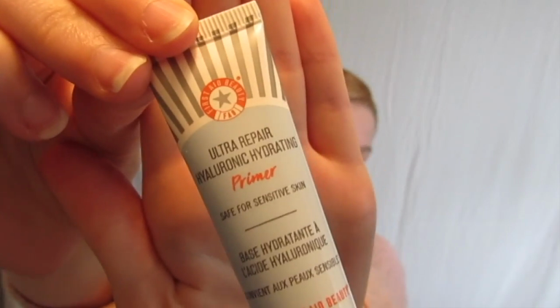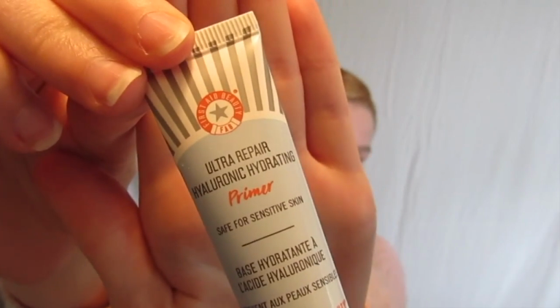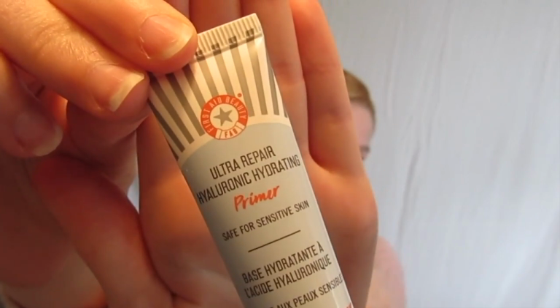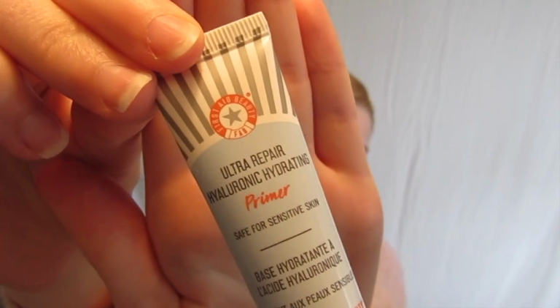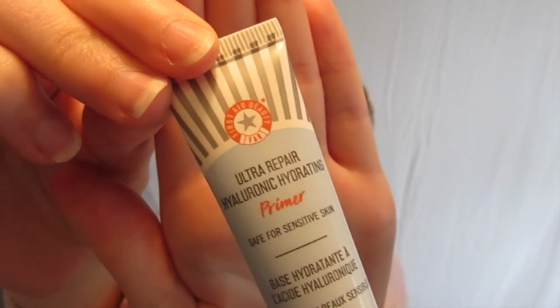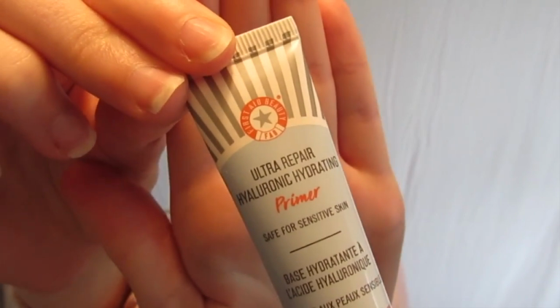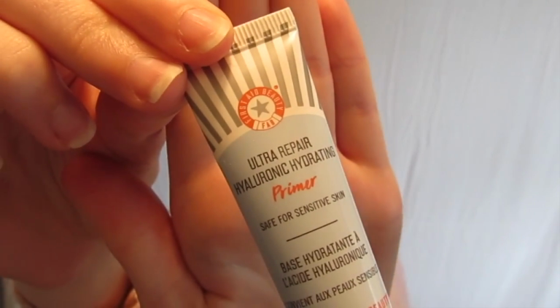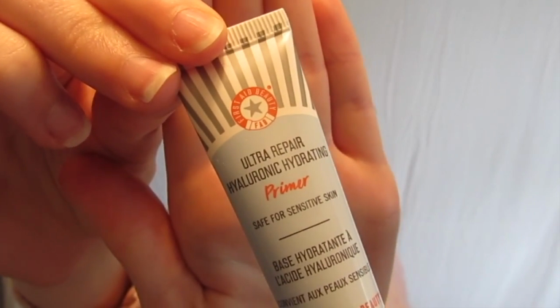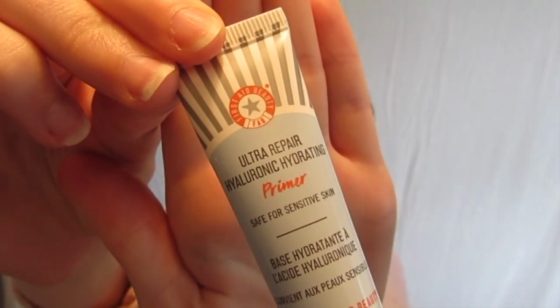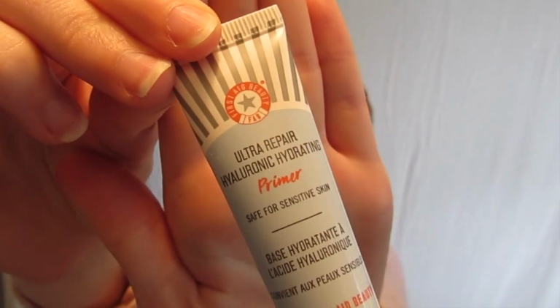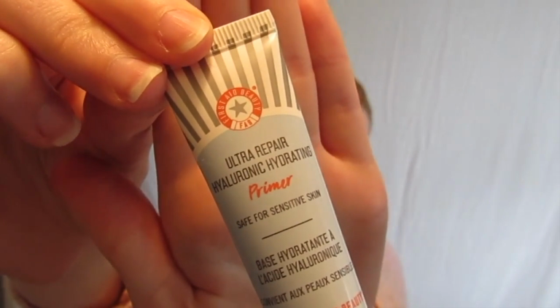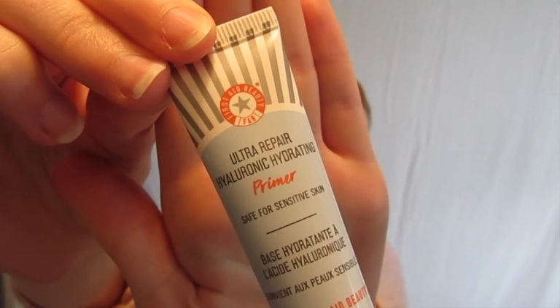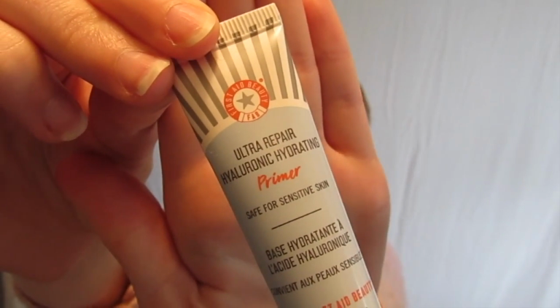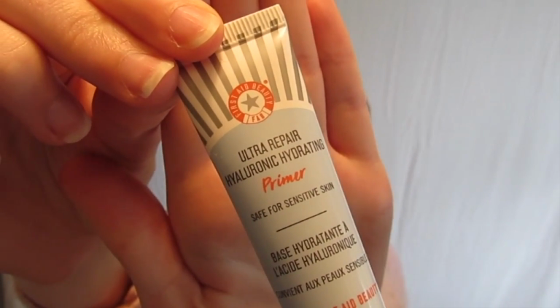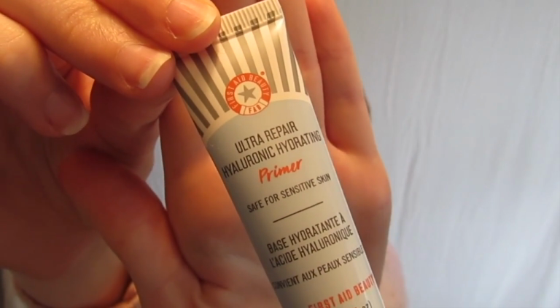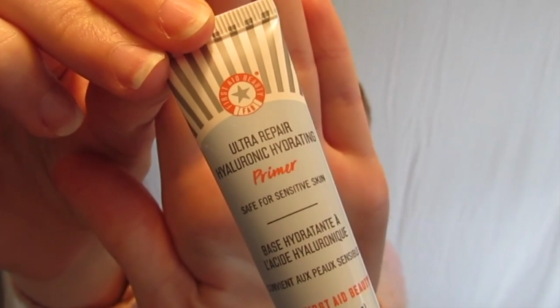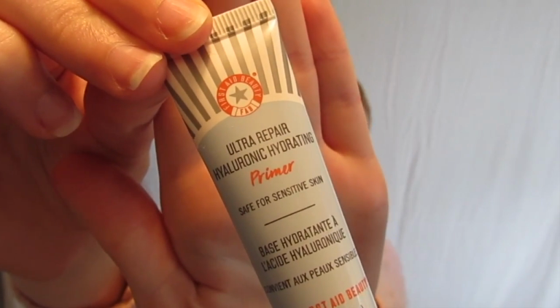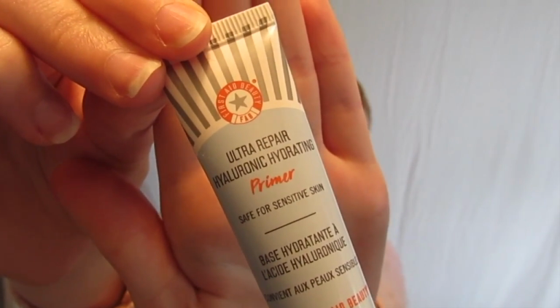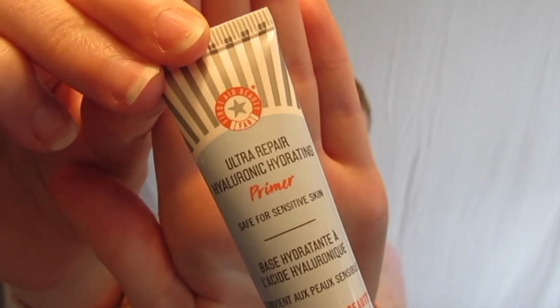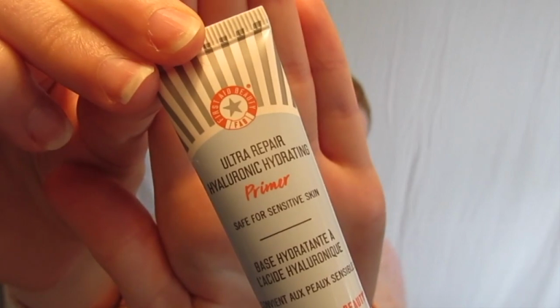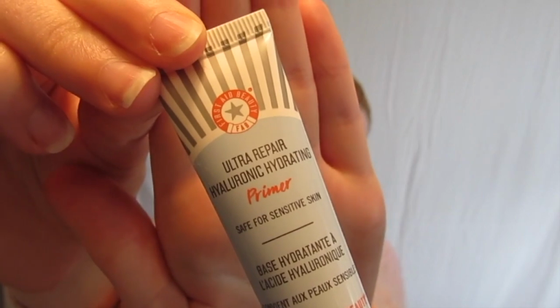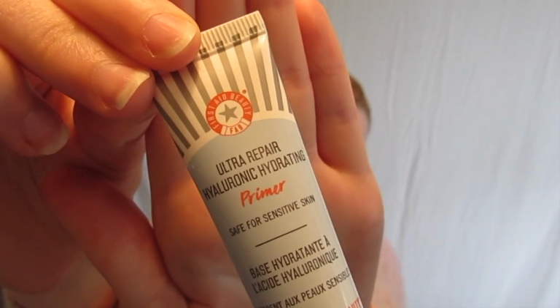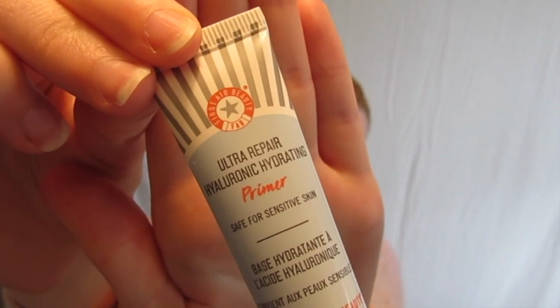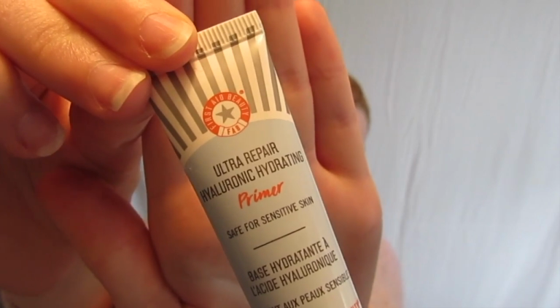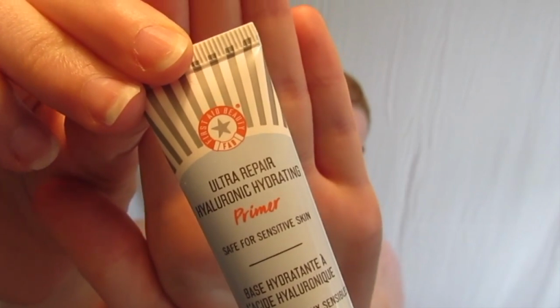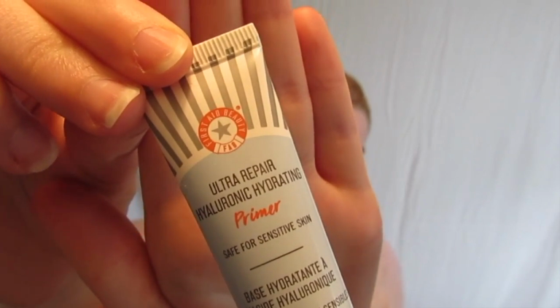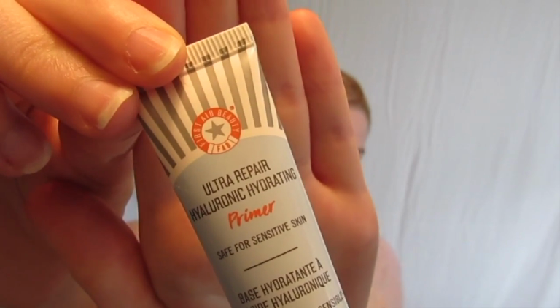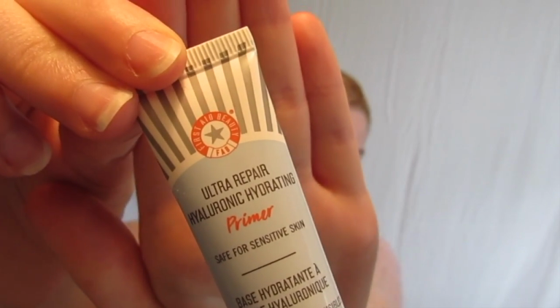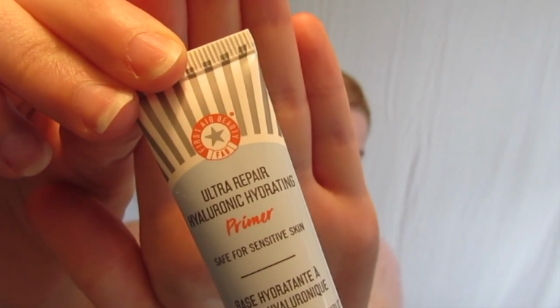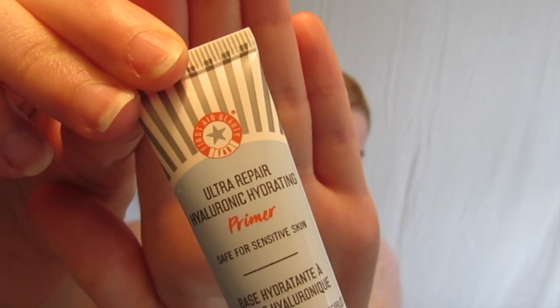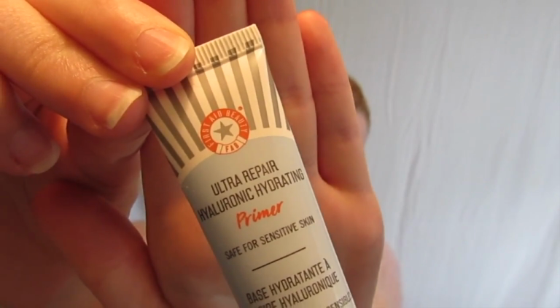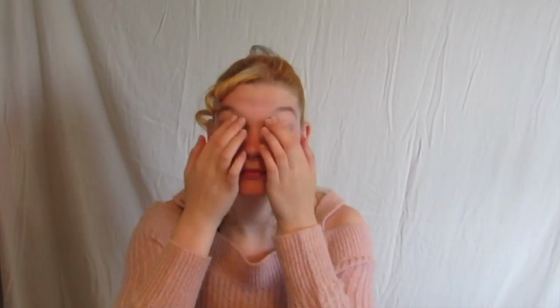As always, I'm starting with my Ultra Repair Hydronic Hydrating Primer from First Aid Beauty.